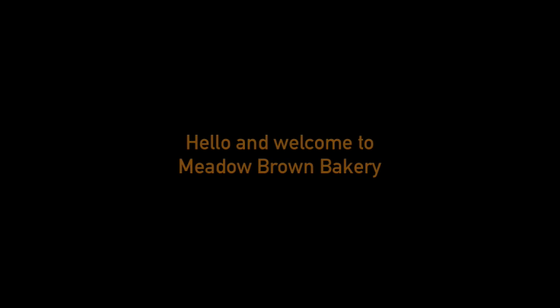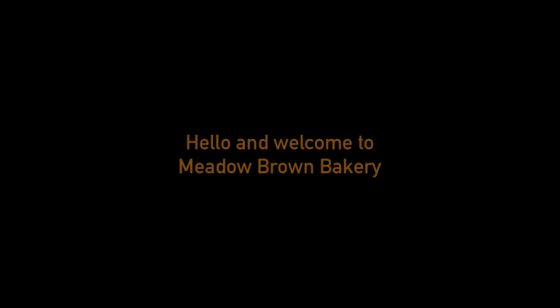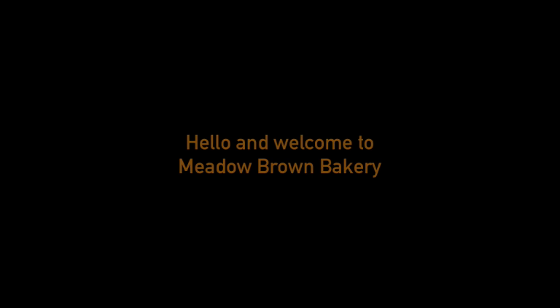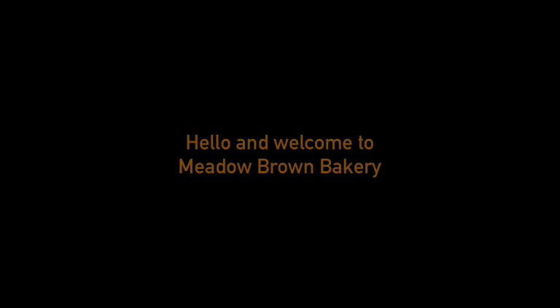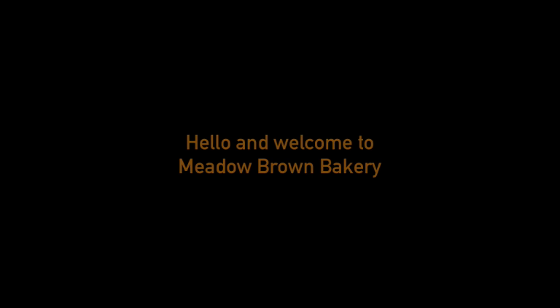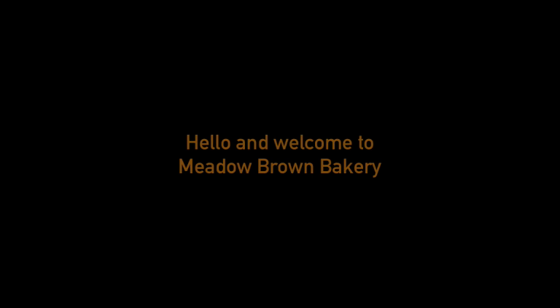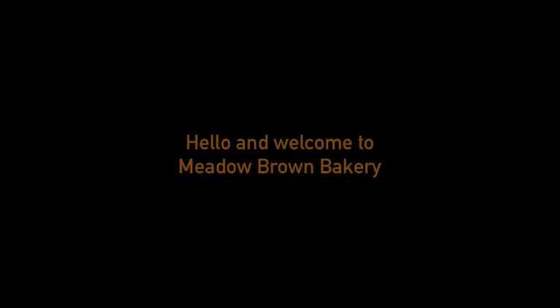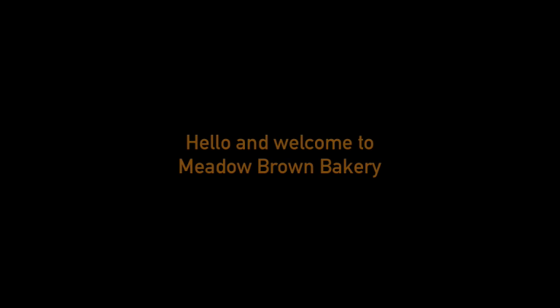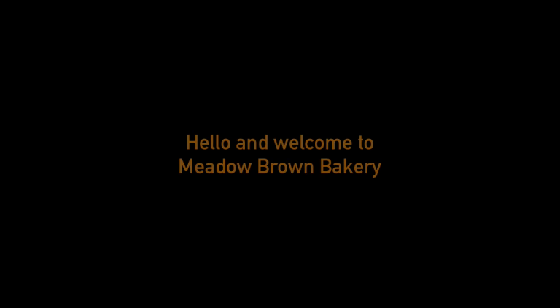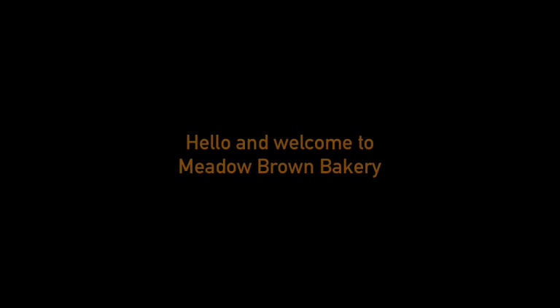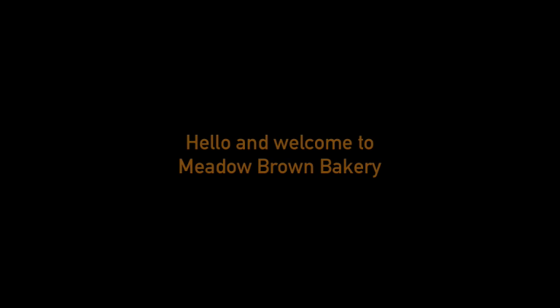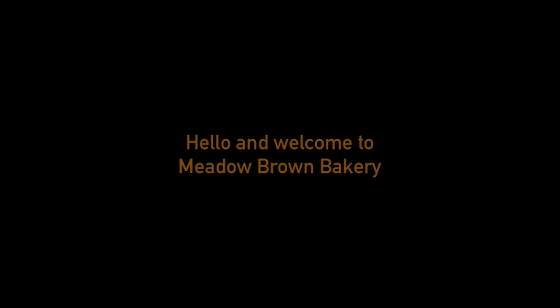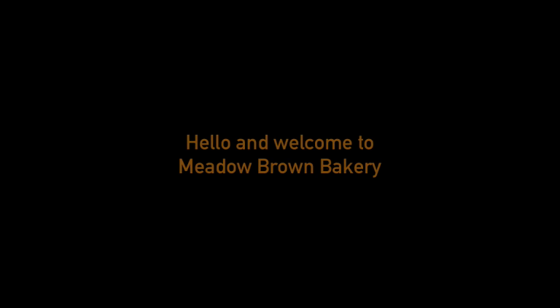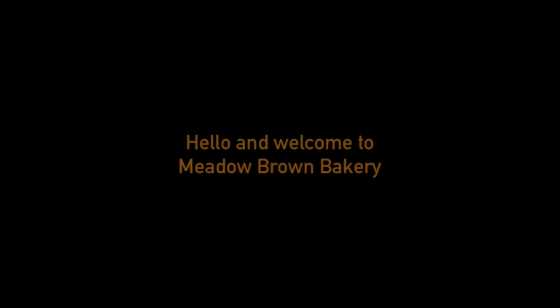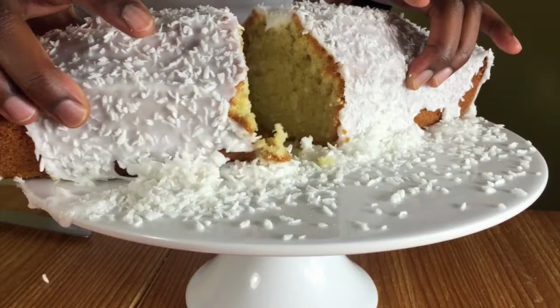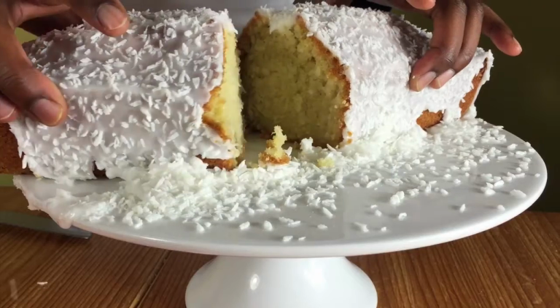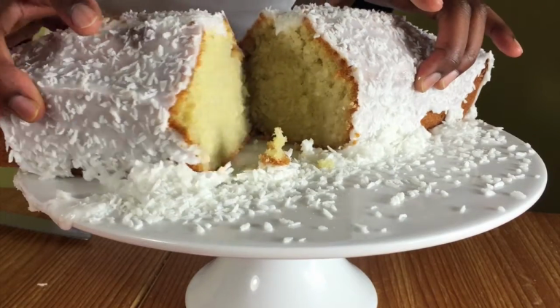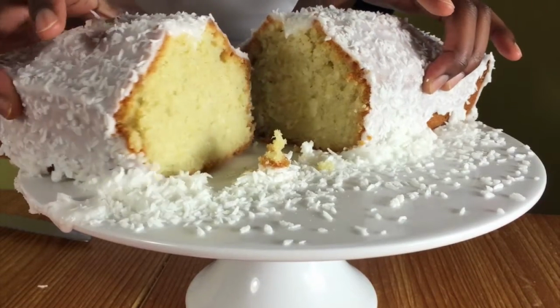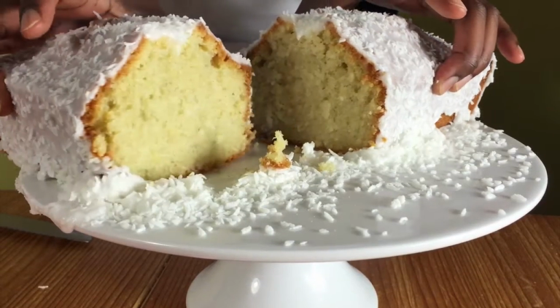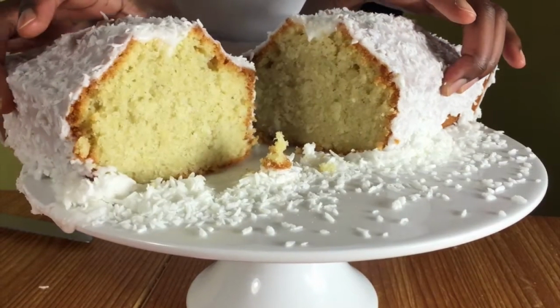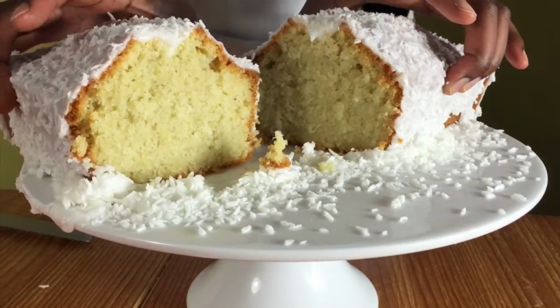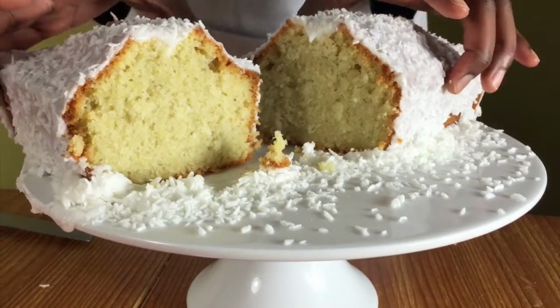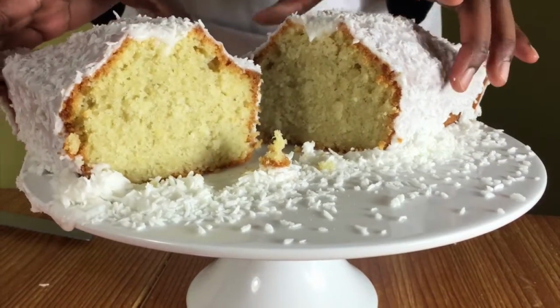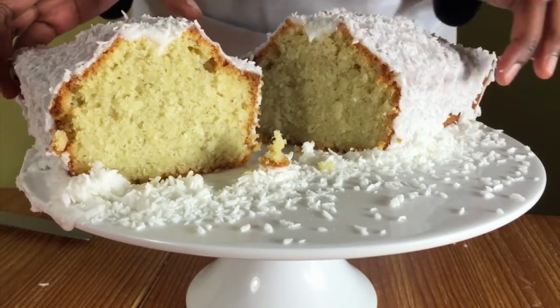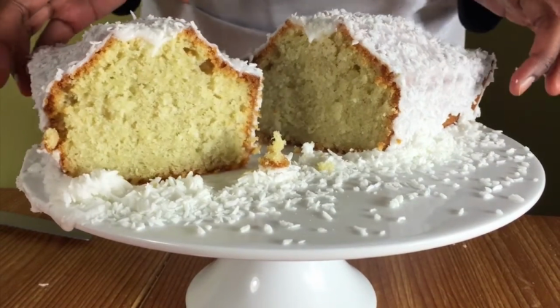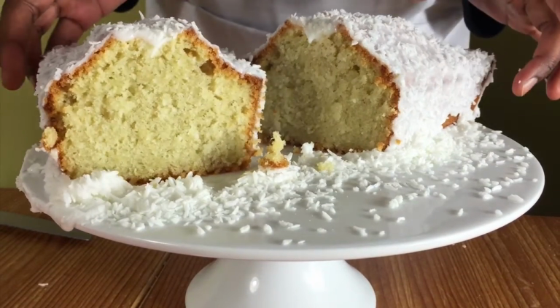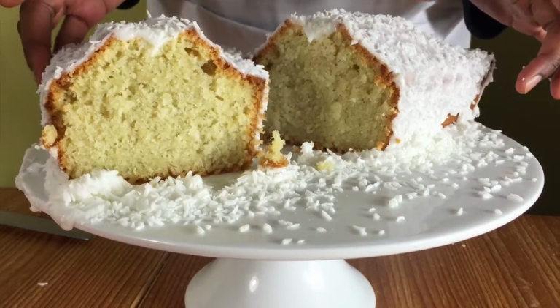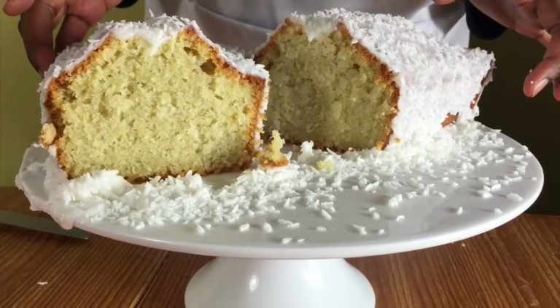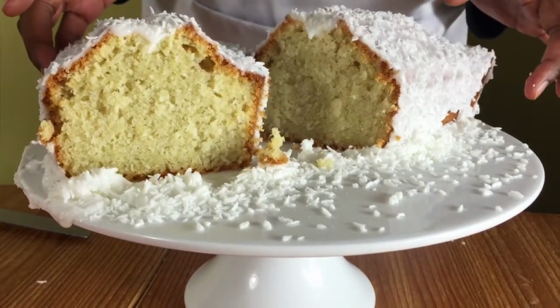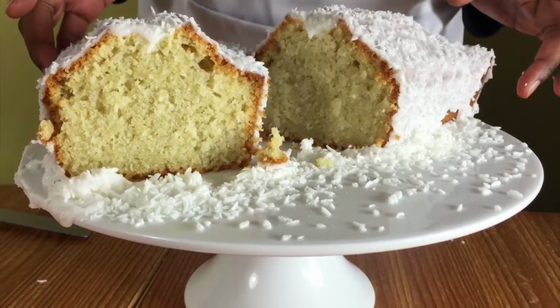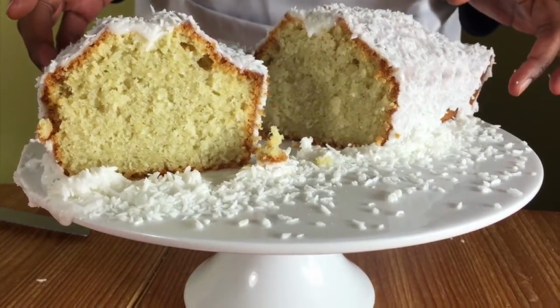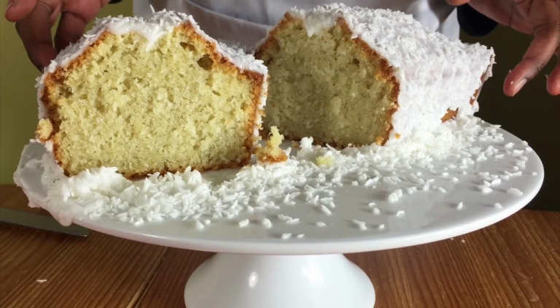Hello and welcome to Meadow Brown Bakery. In this video I'll be showing you how to bake a coconut cake.